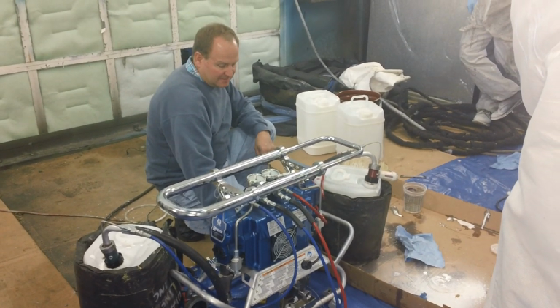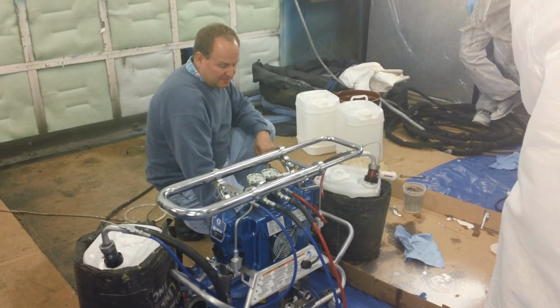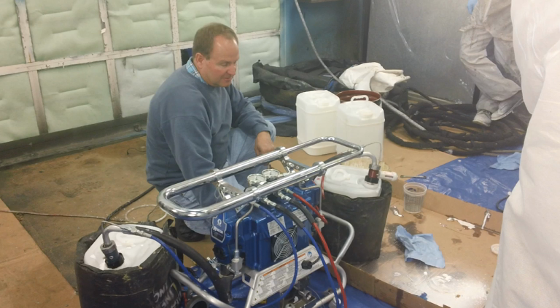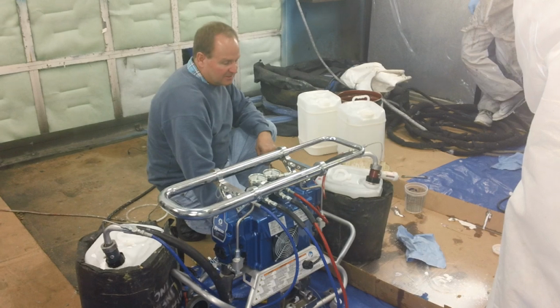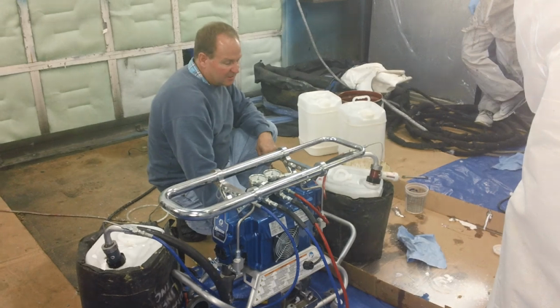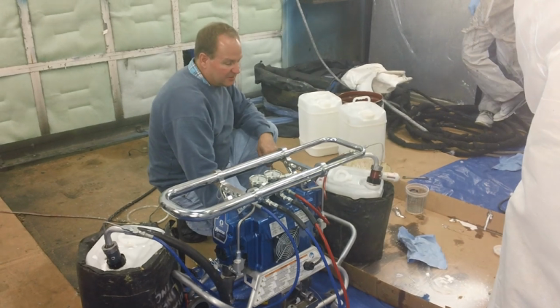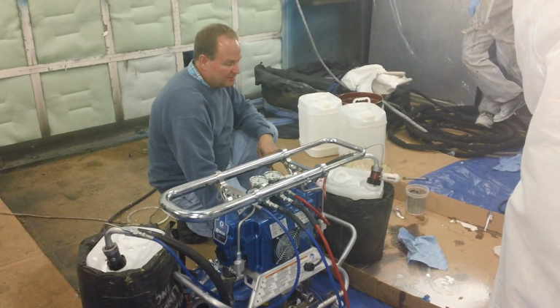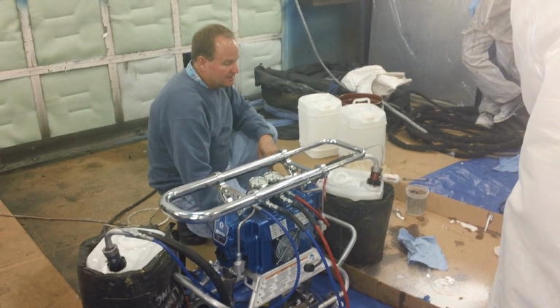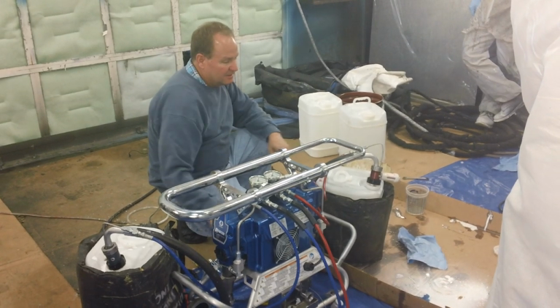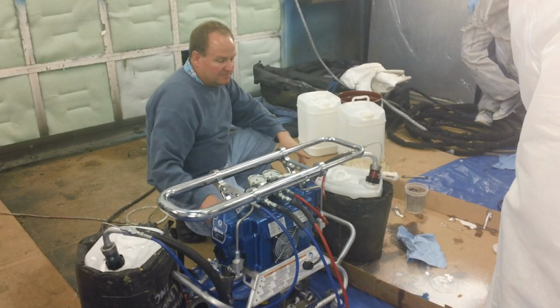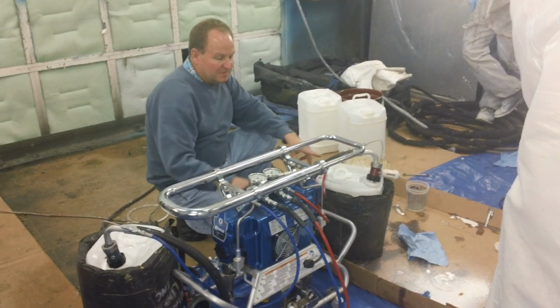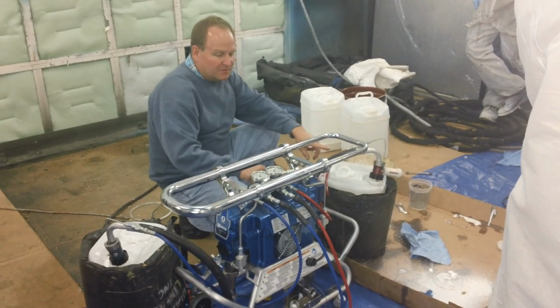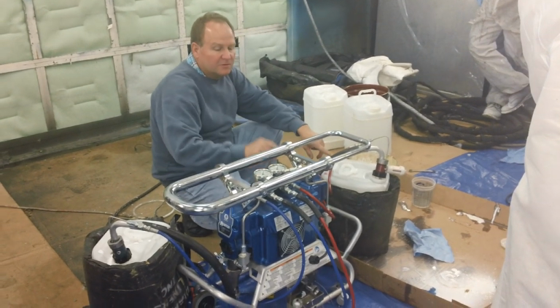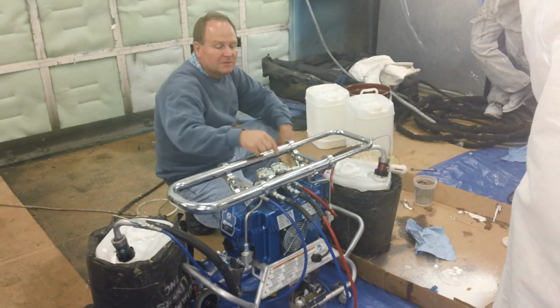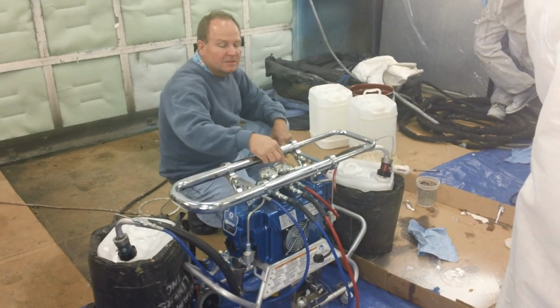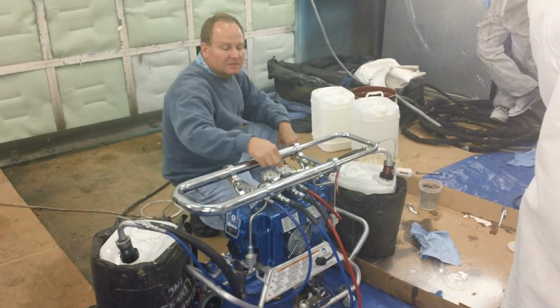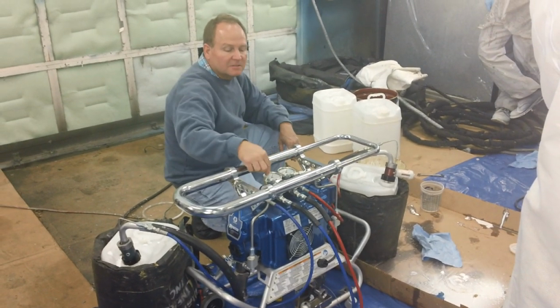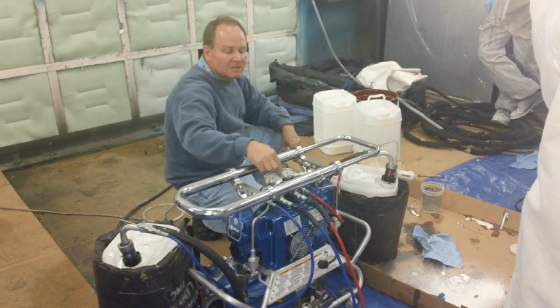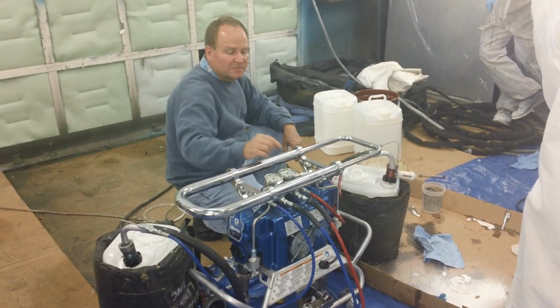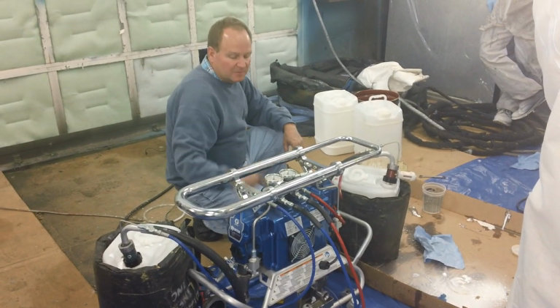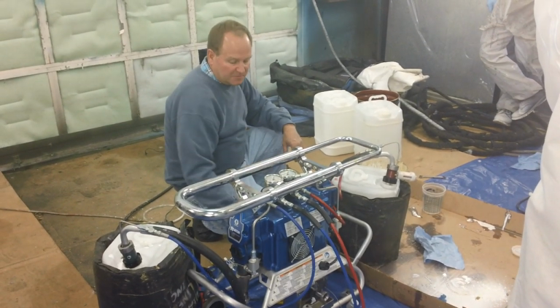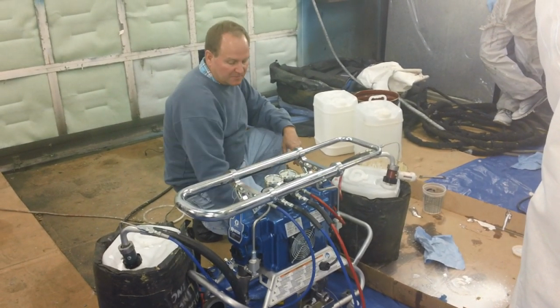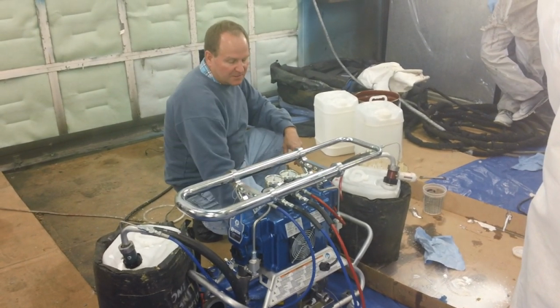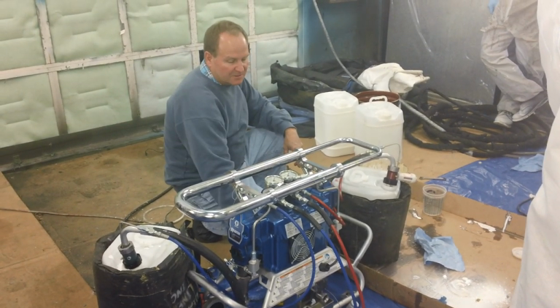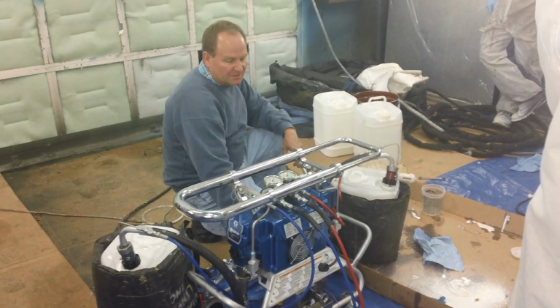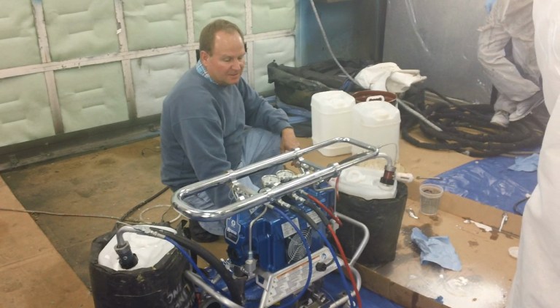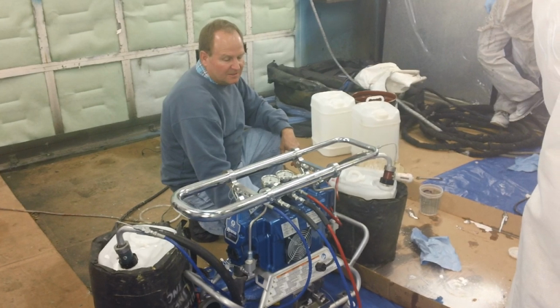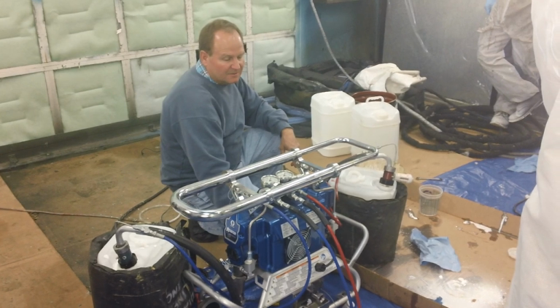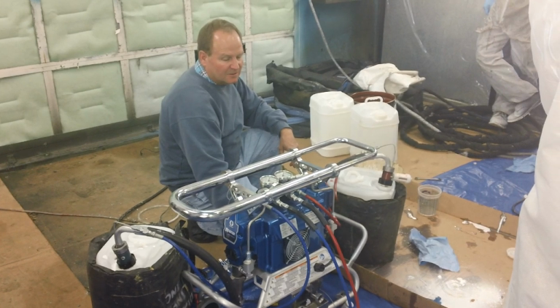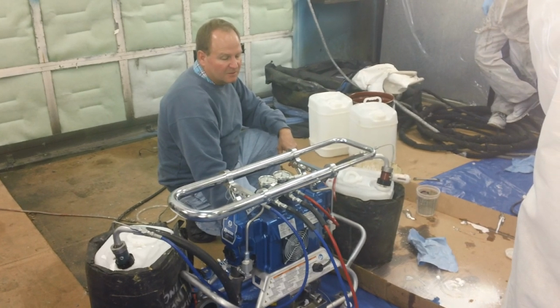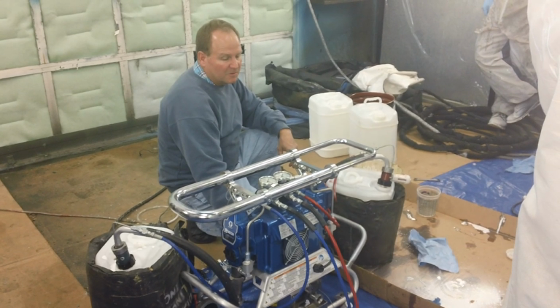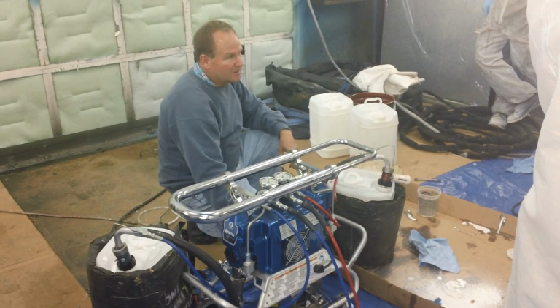We'll turn it to slow, pump it through, and see there's just a little bit of movement pressure — and a little more.